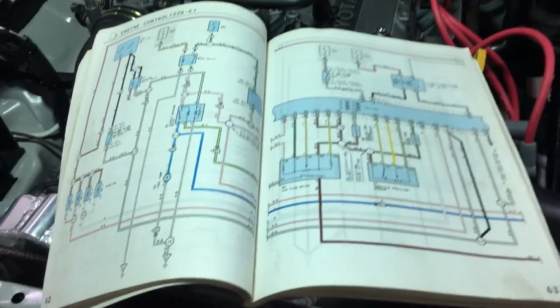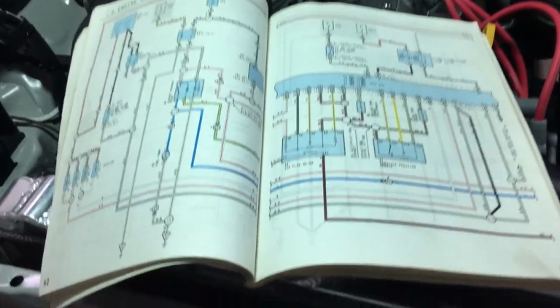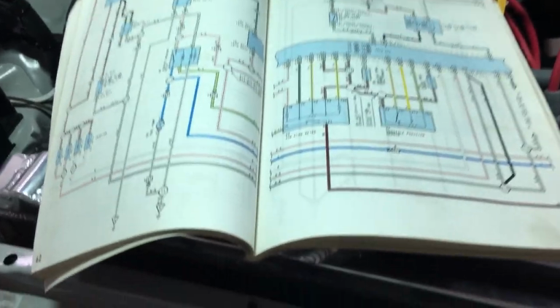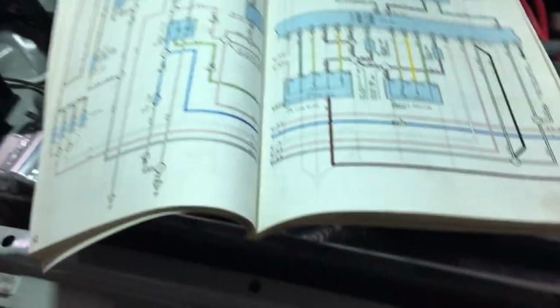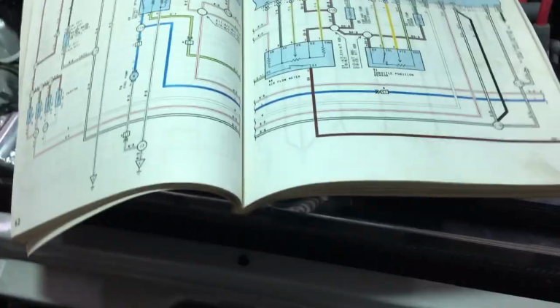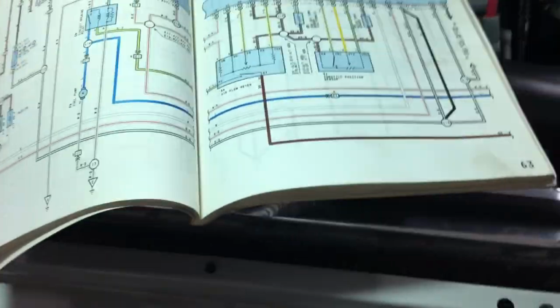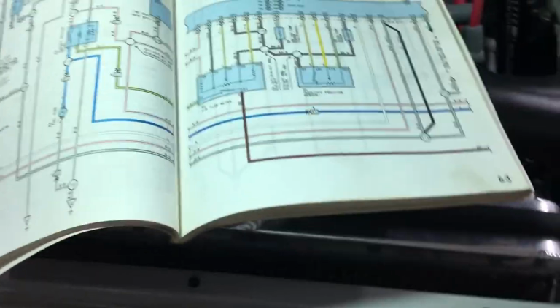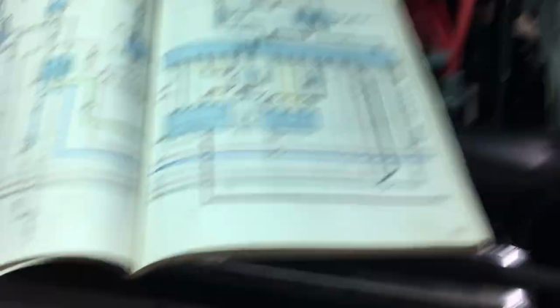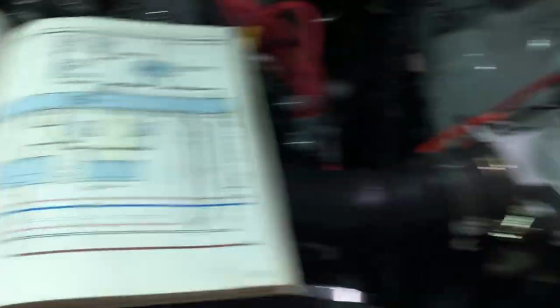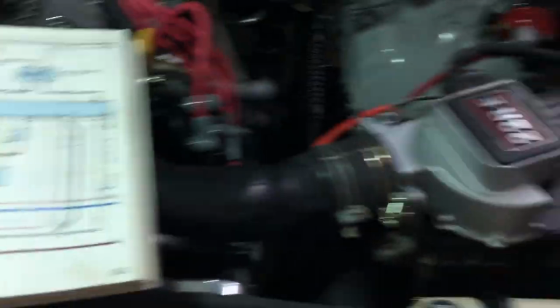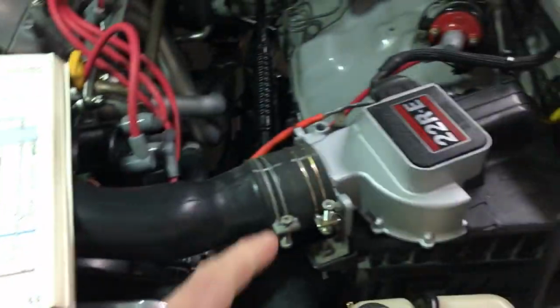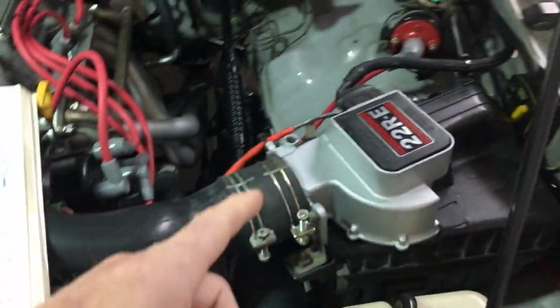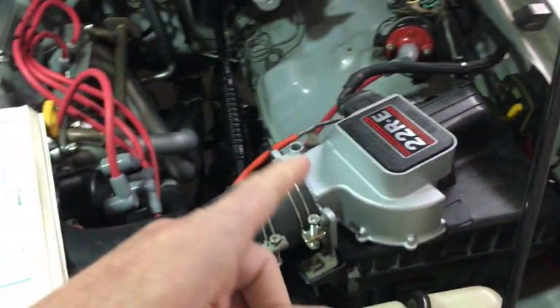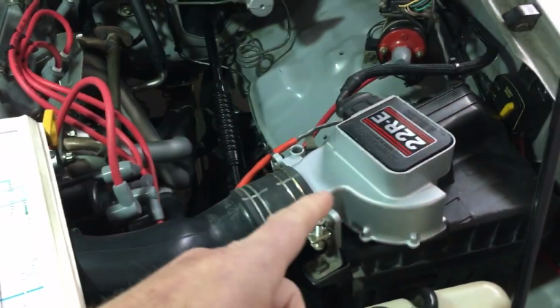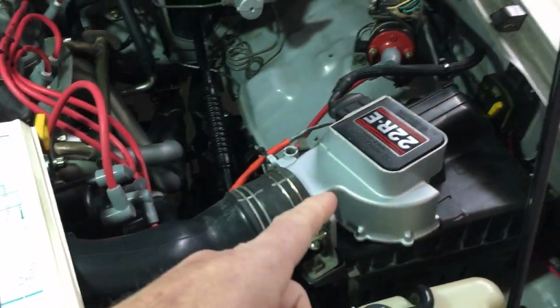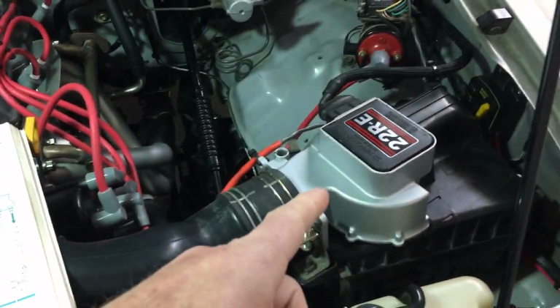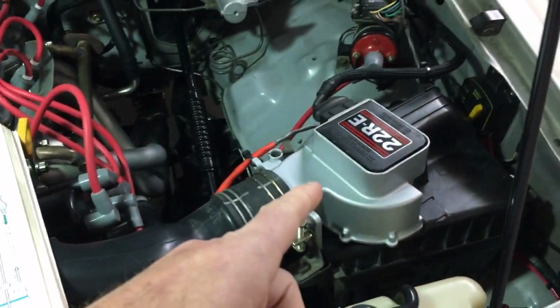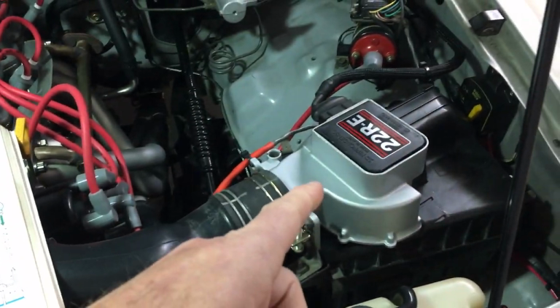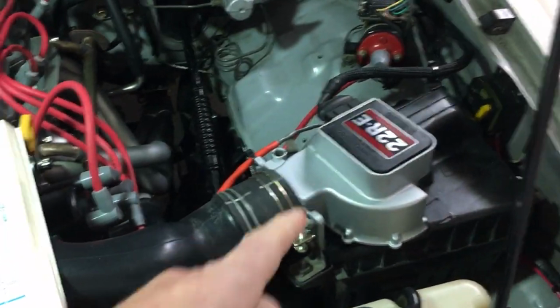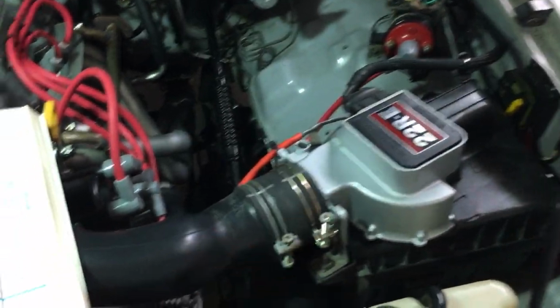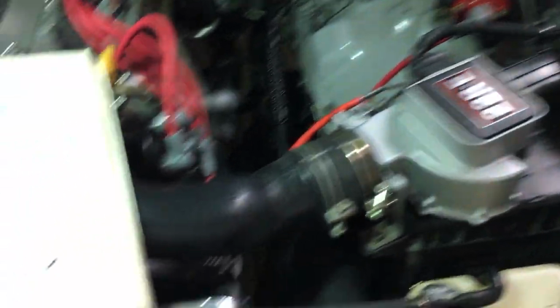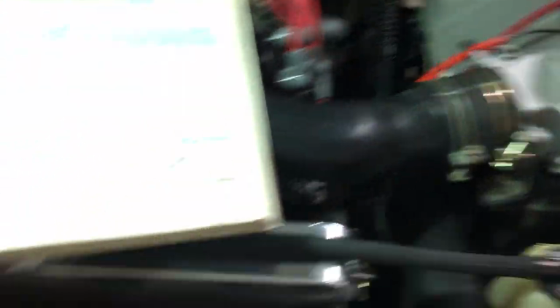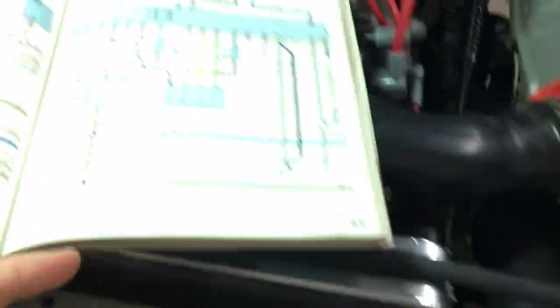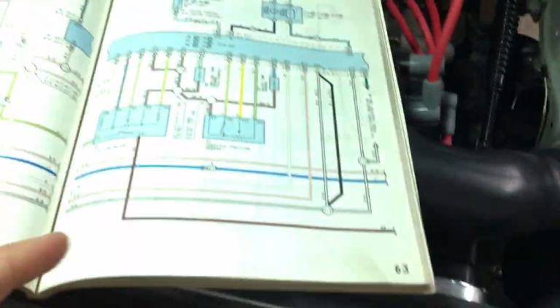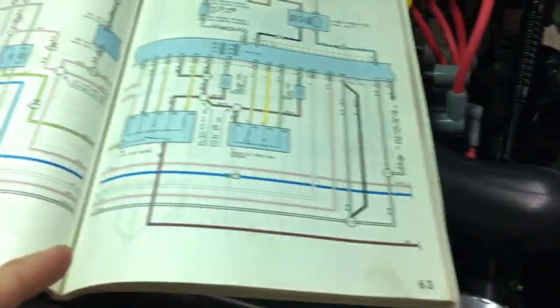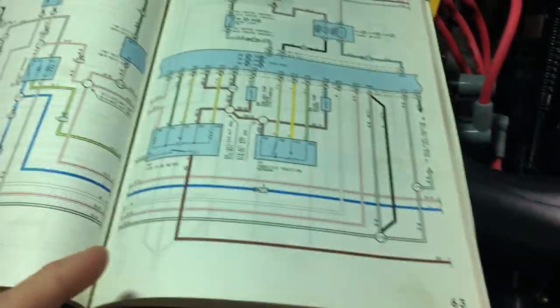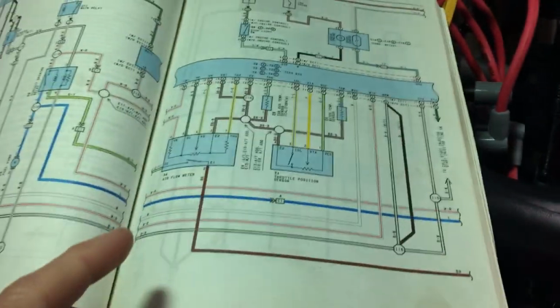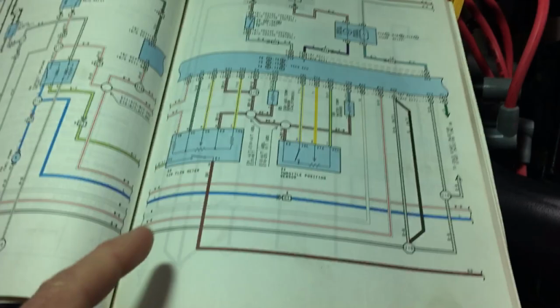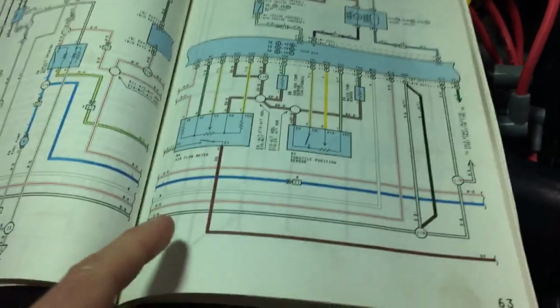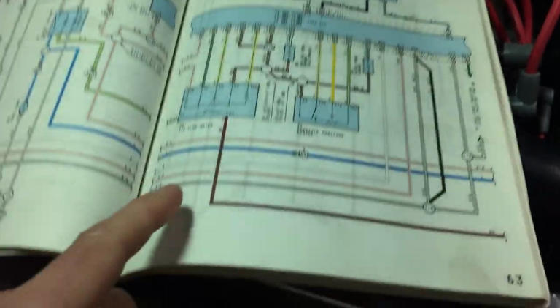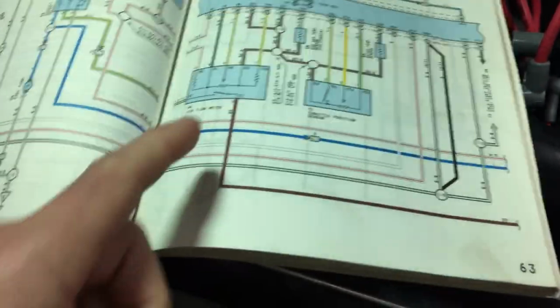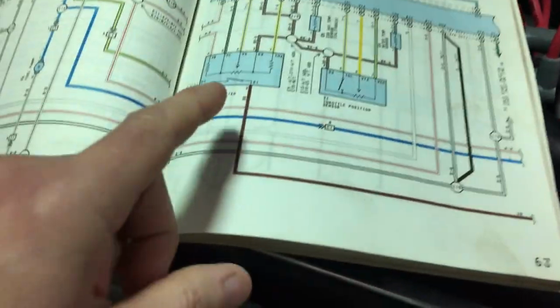This is just a quick video covering the airflow meter and how it turns on your fuel pump.